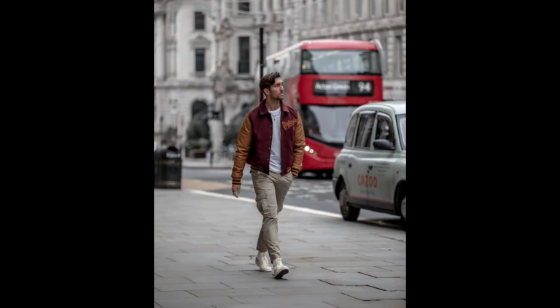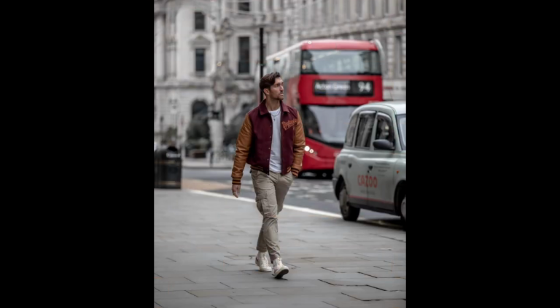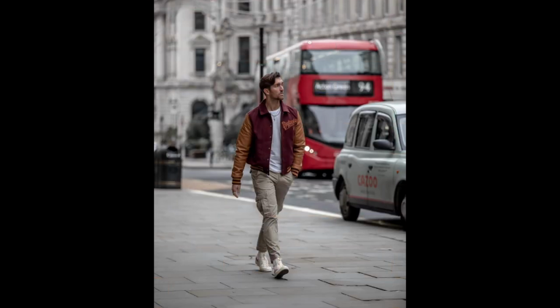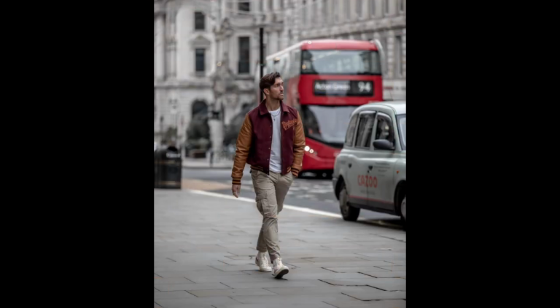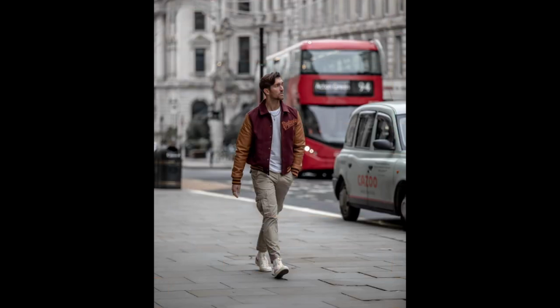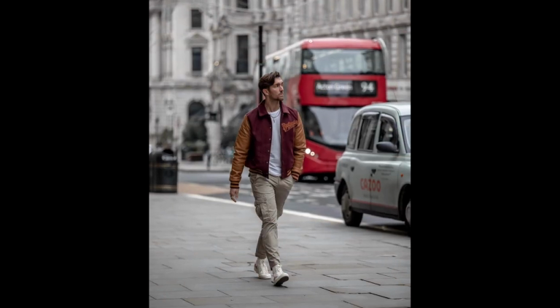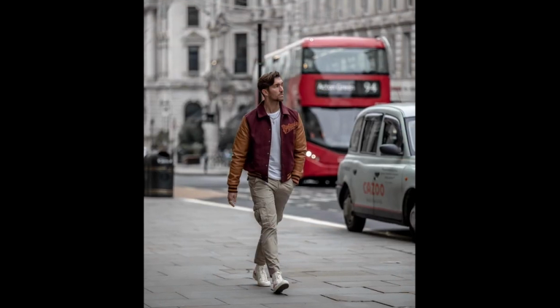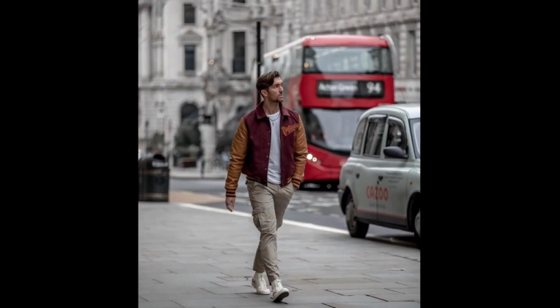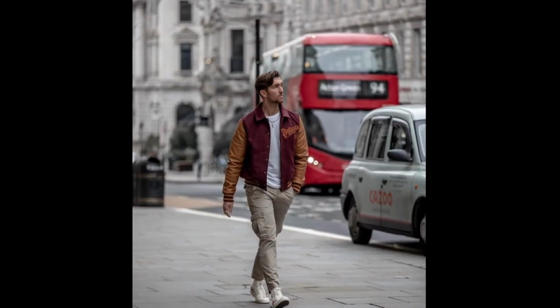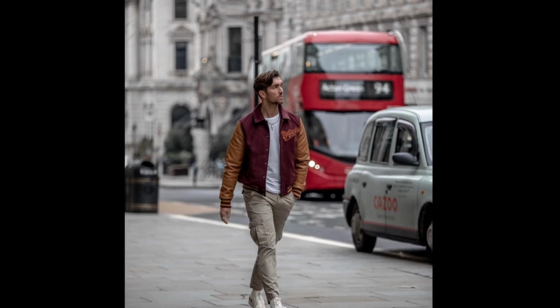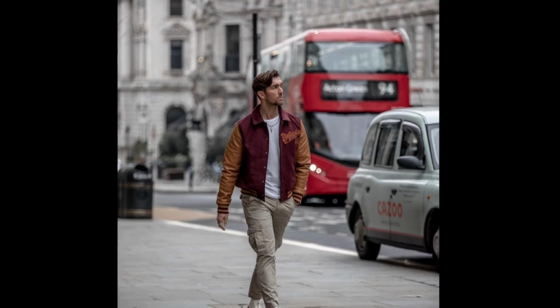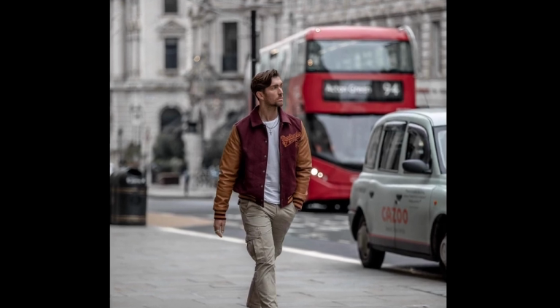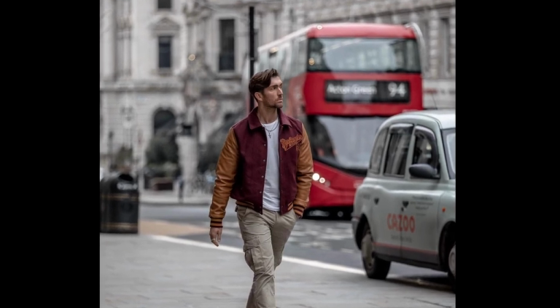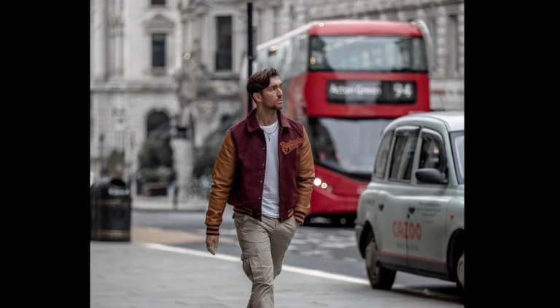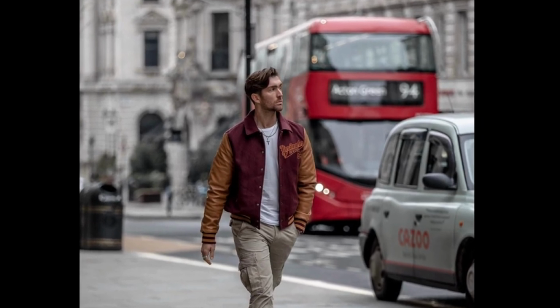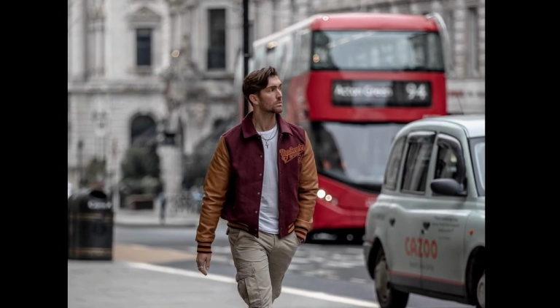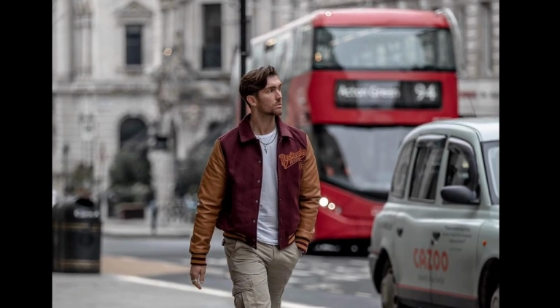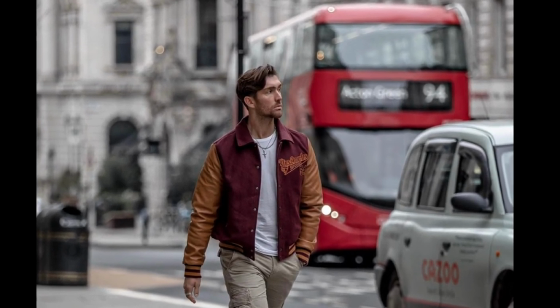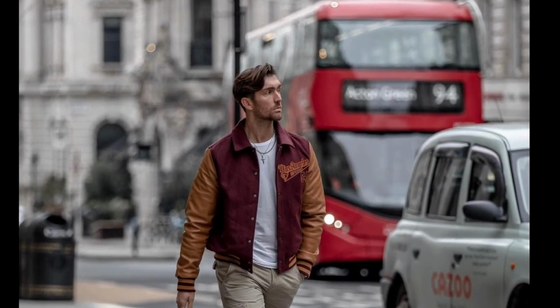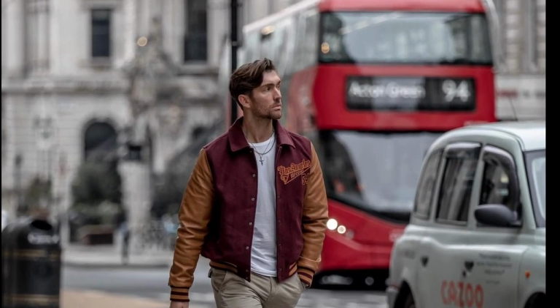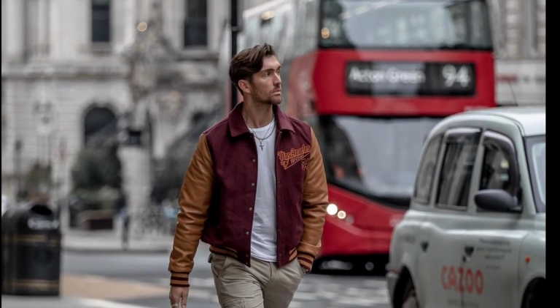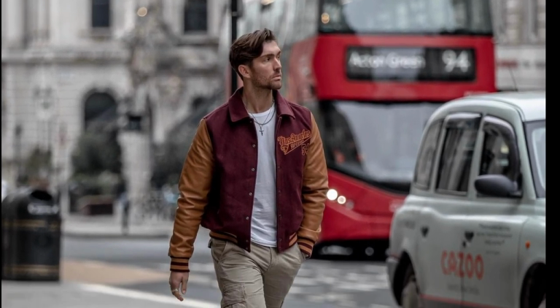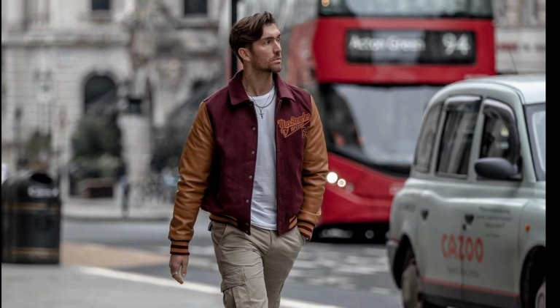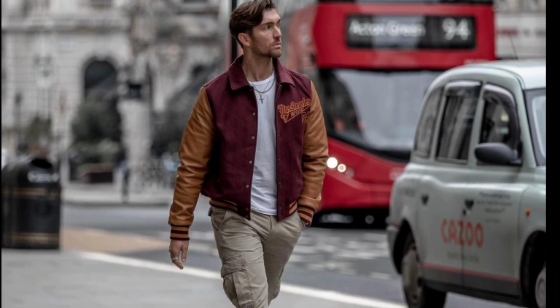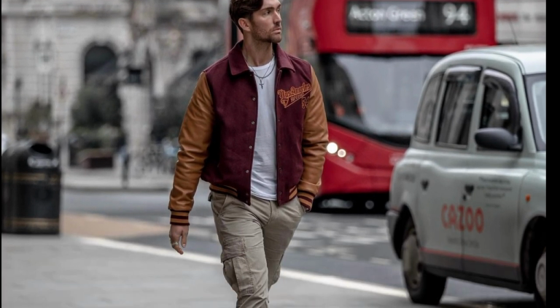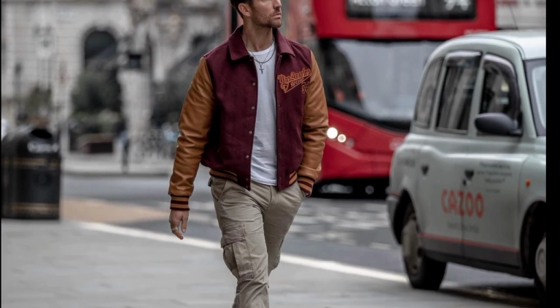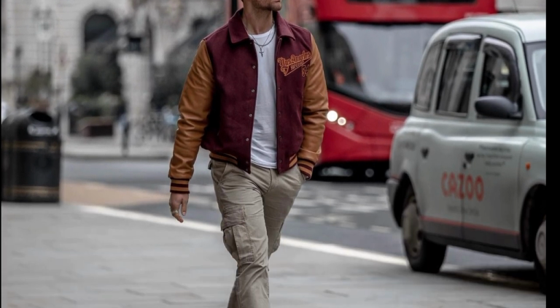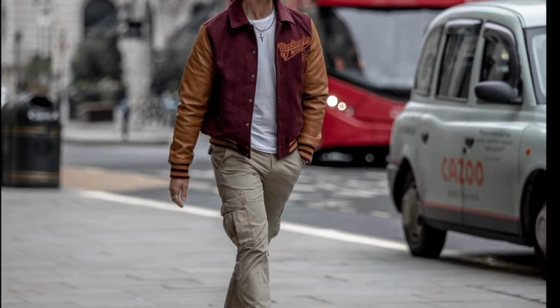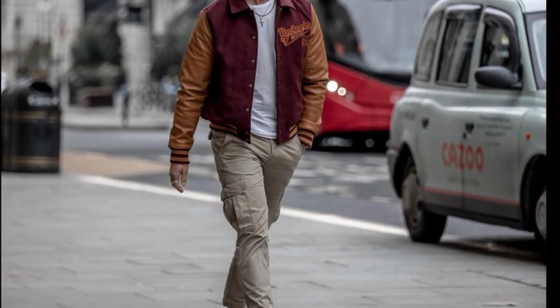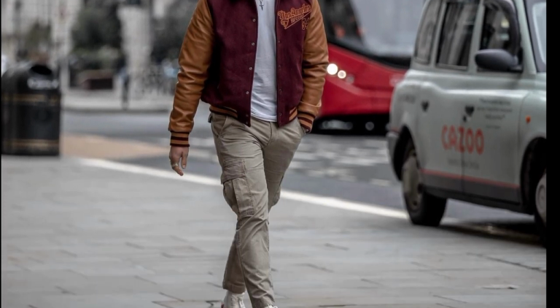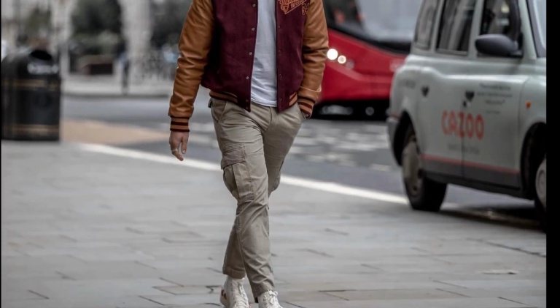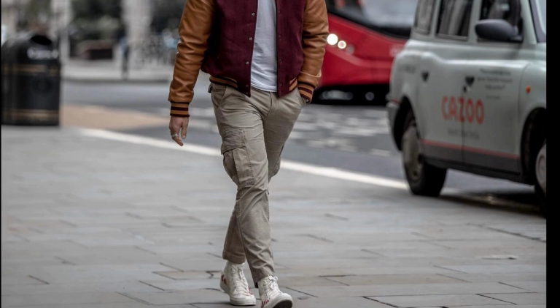For the next outfit, you can try a white t-shirt layered with an orange and maroon jacket, with tan cargo pants and white sneakers.